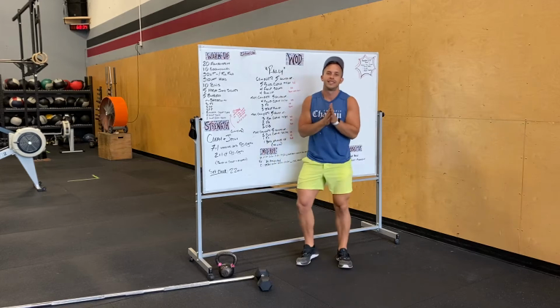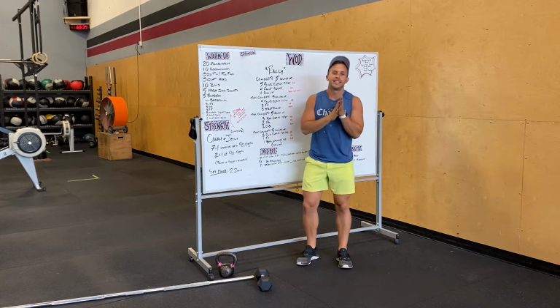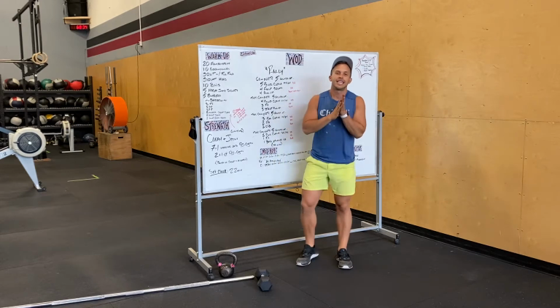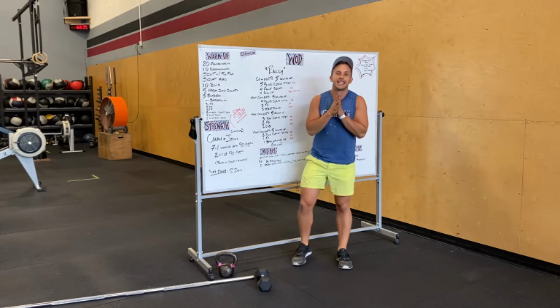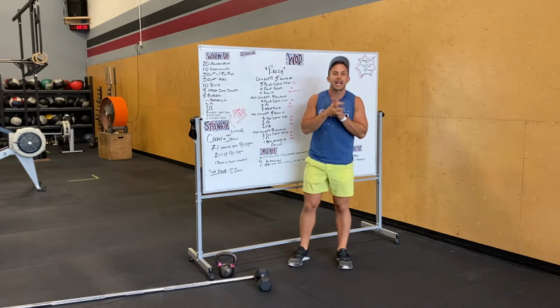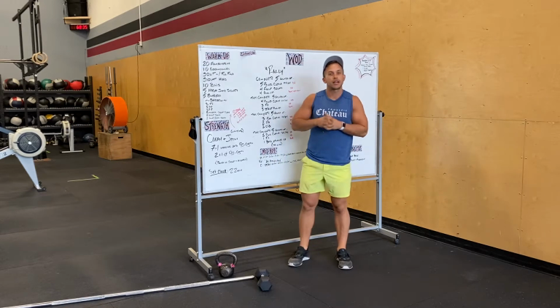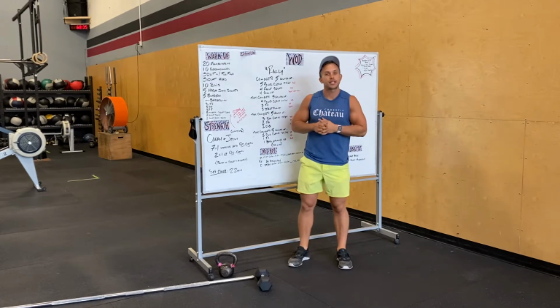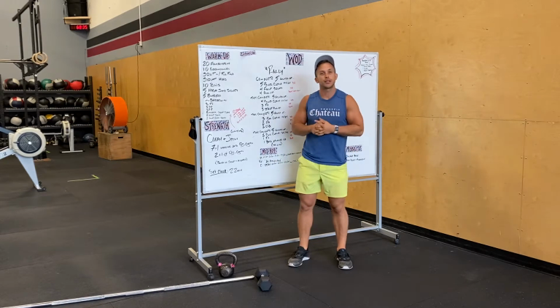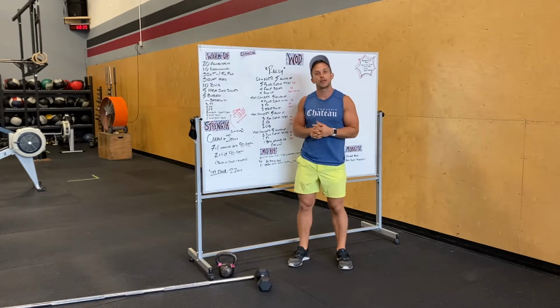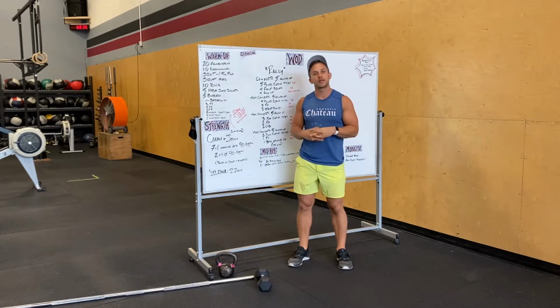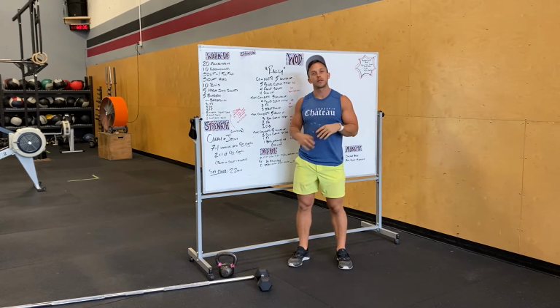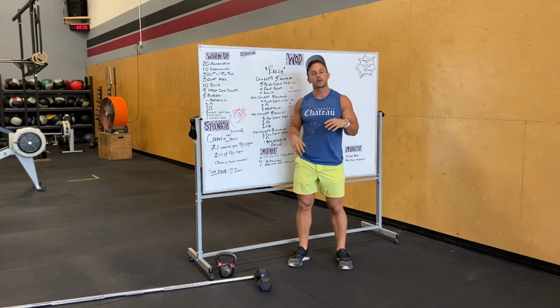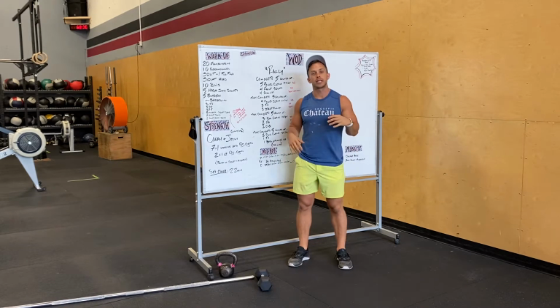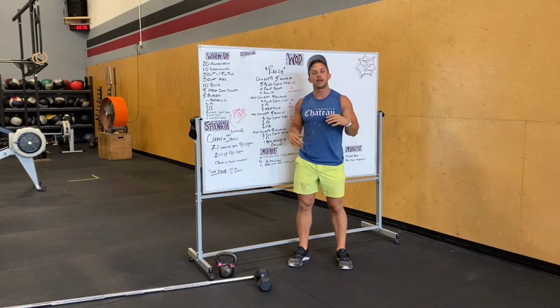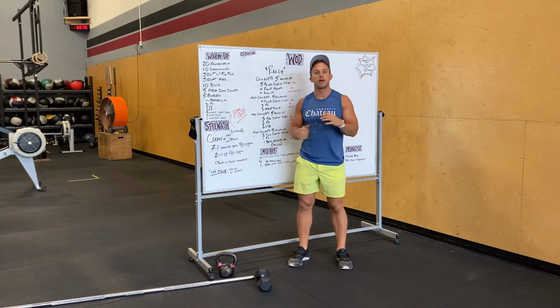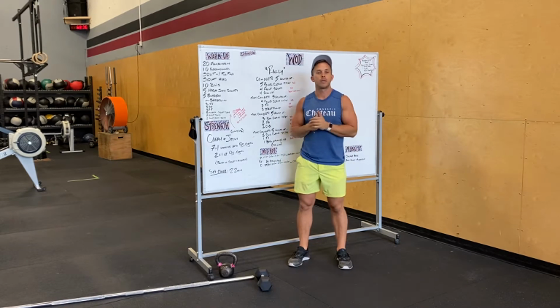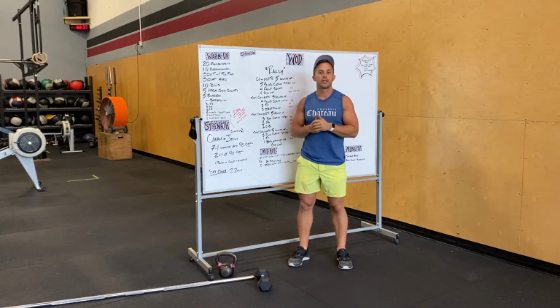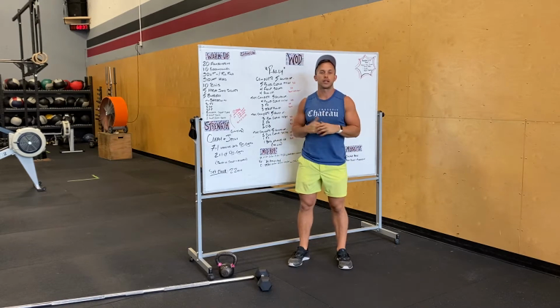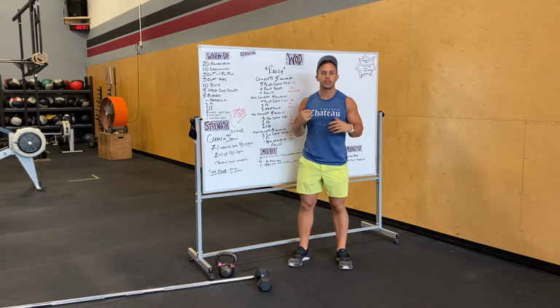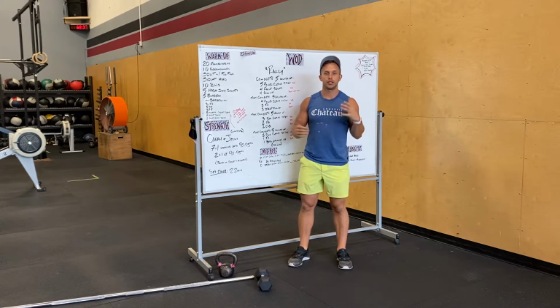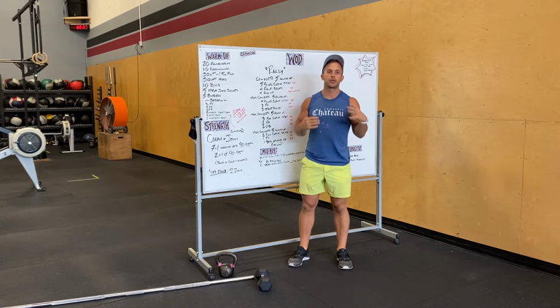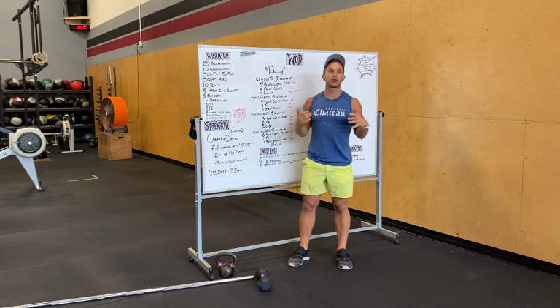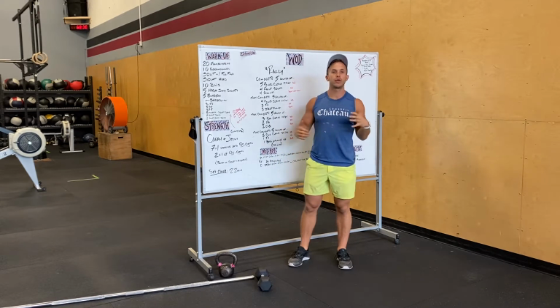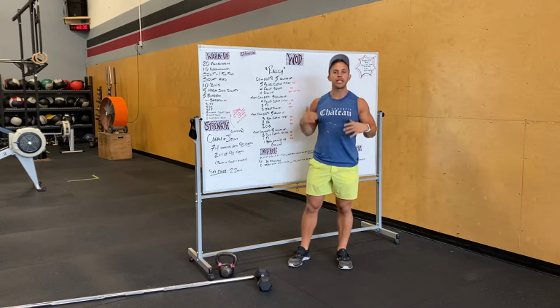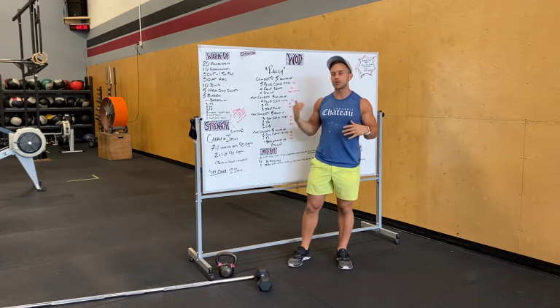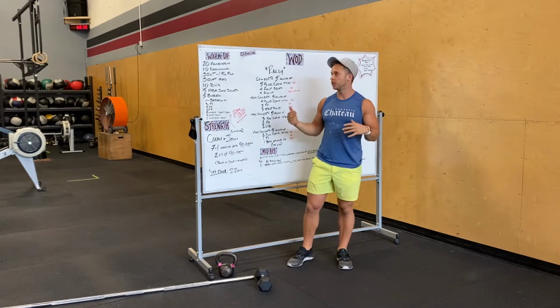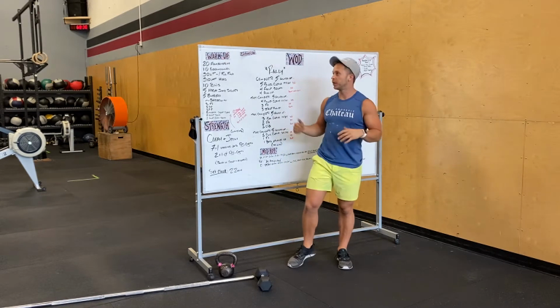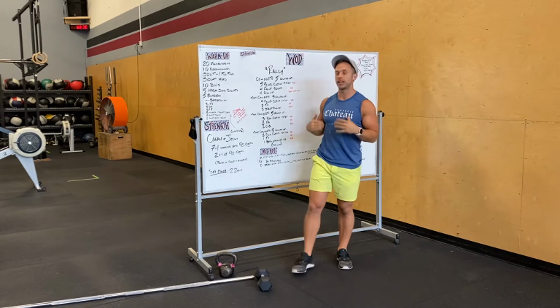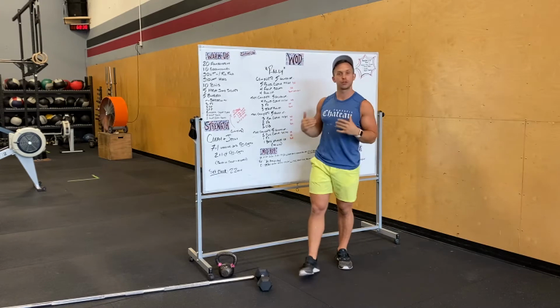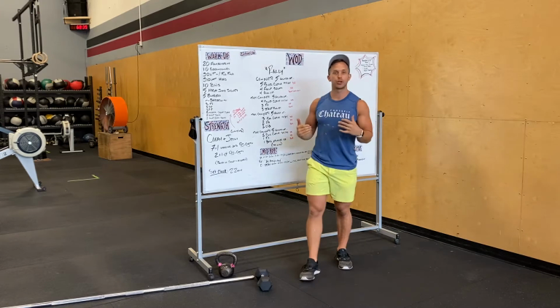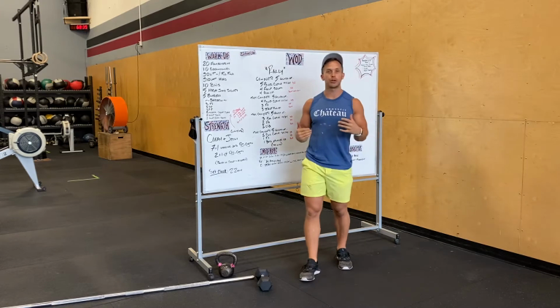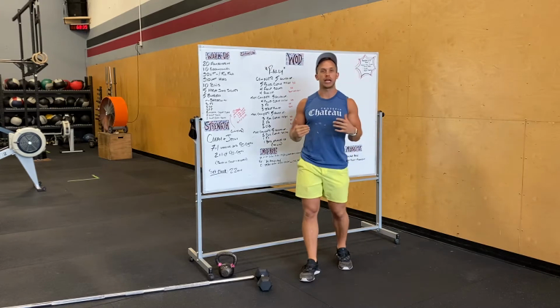Hey guys, Alex here going over tomorrow's workout. I'm gonna talk through each movement and also show you guys.